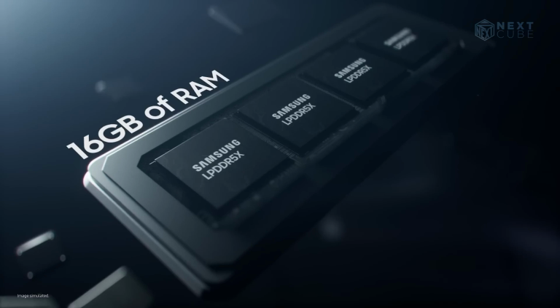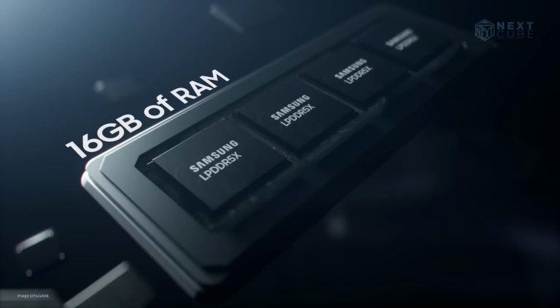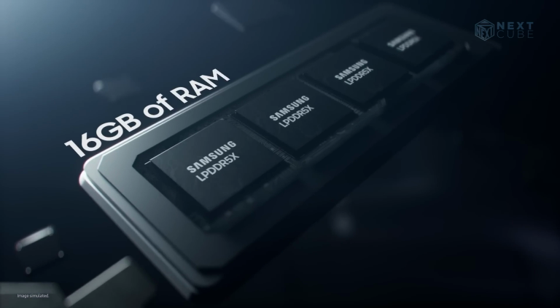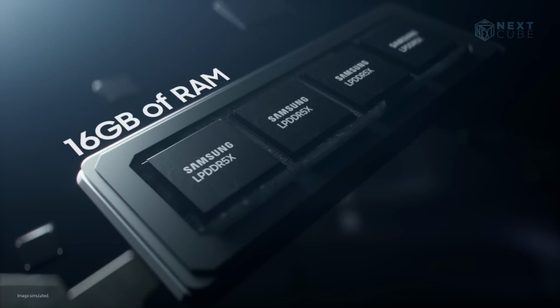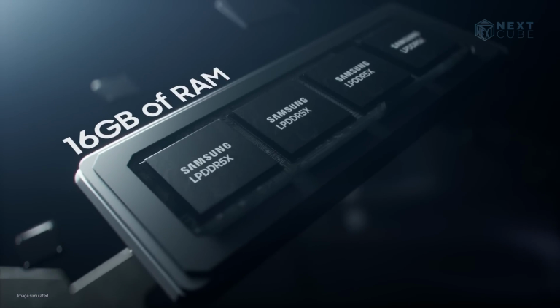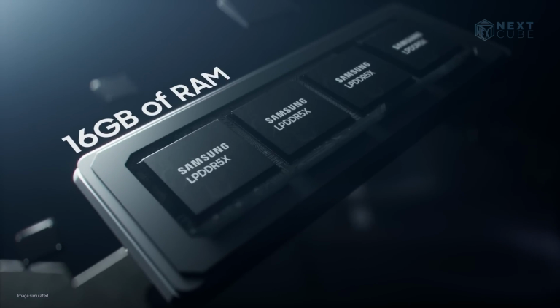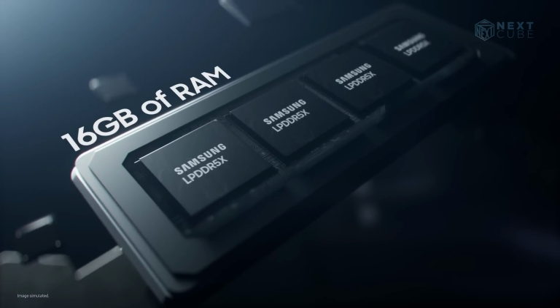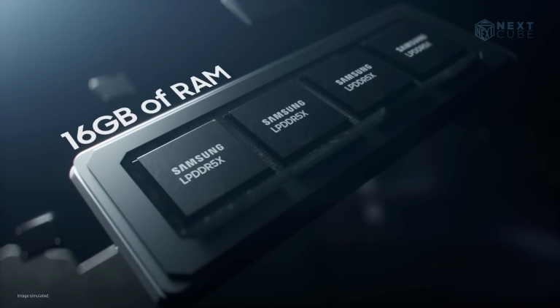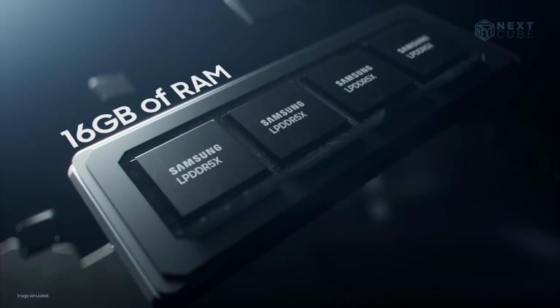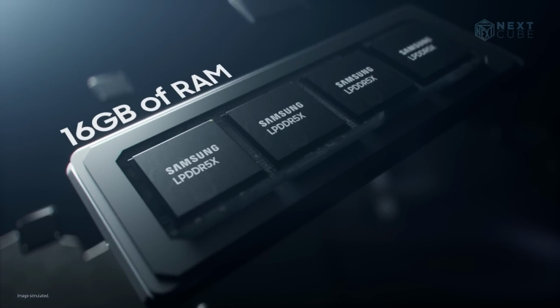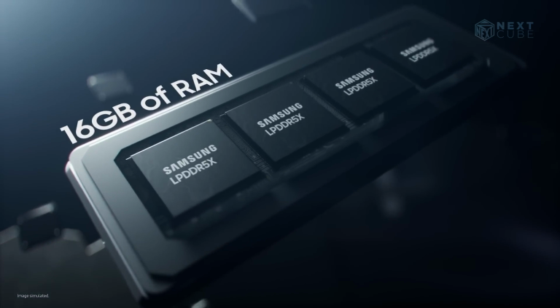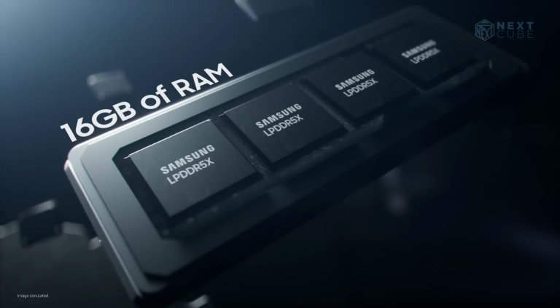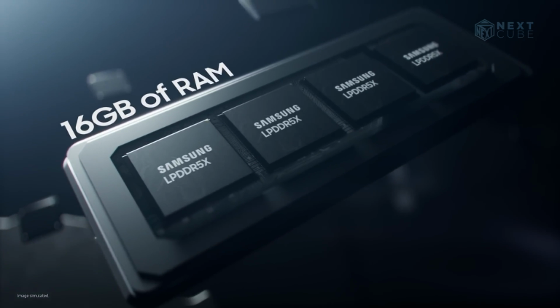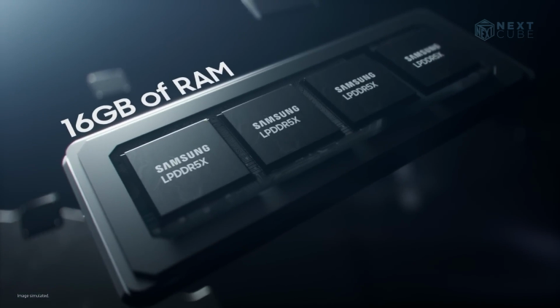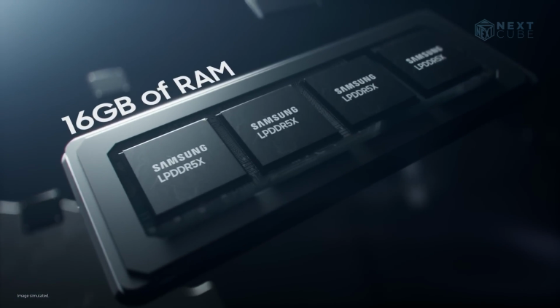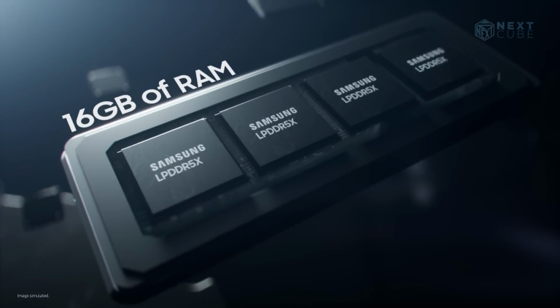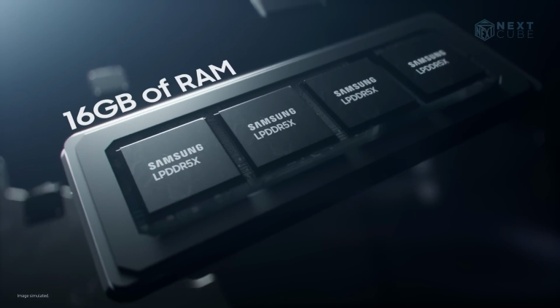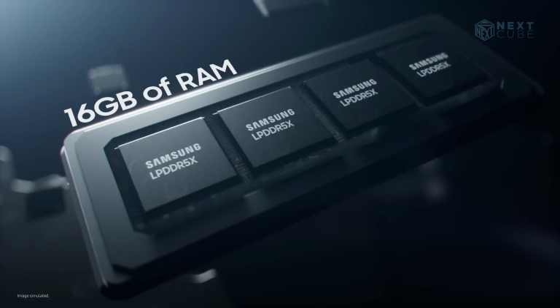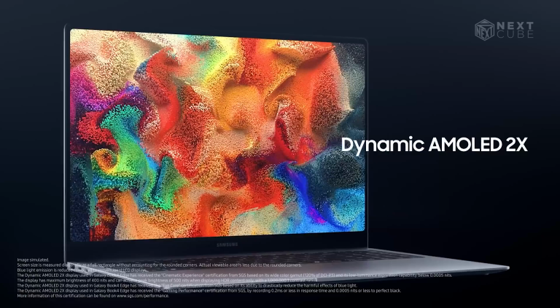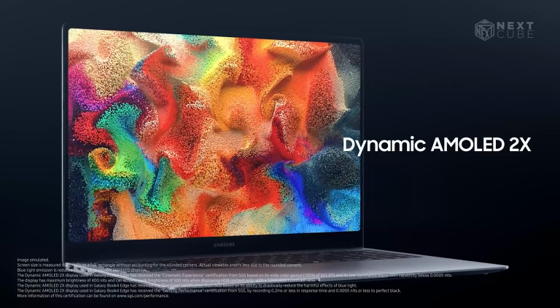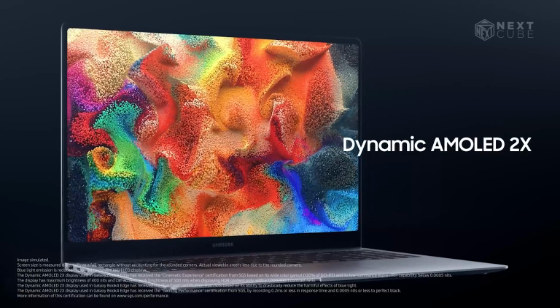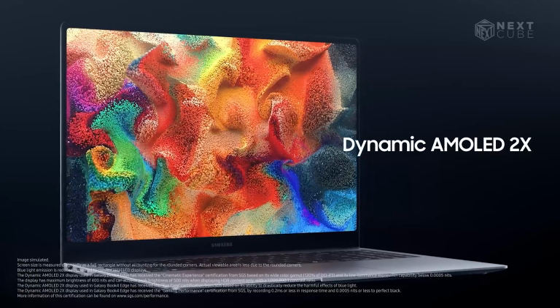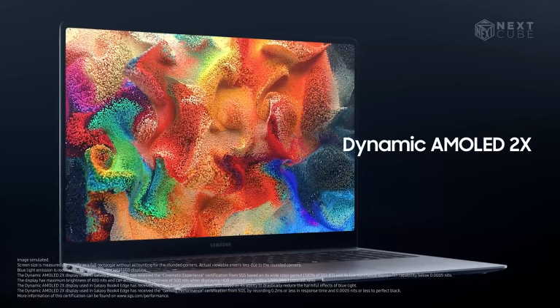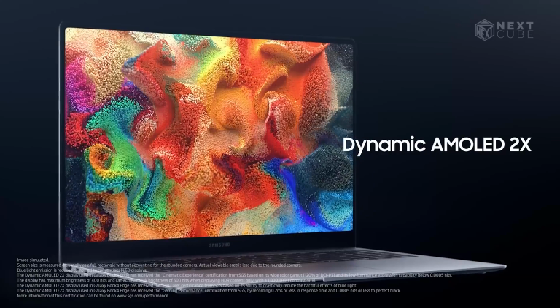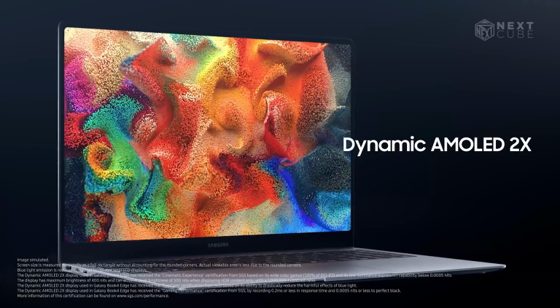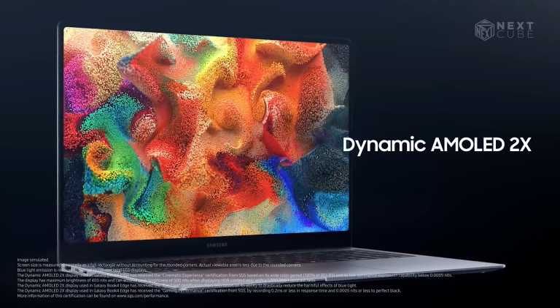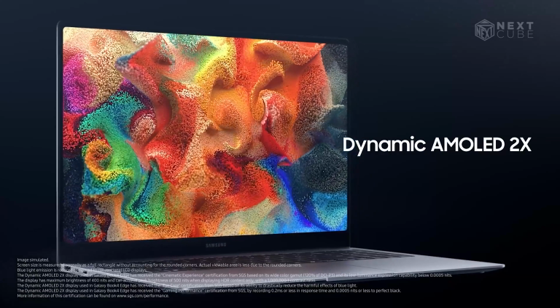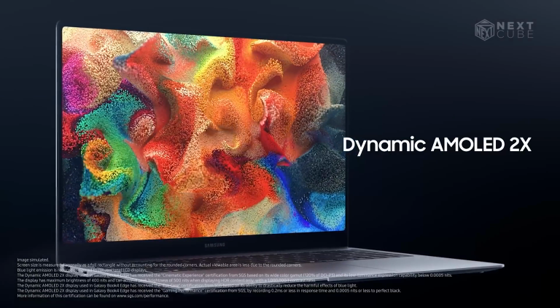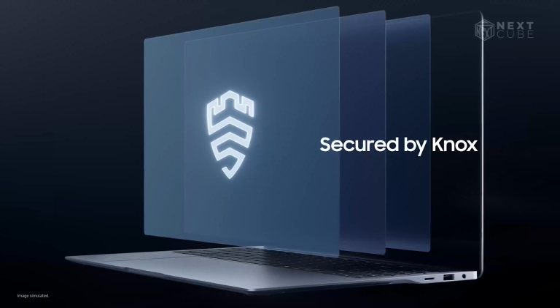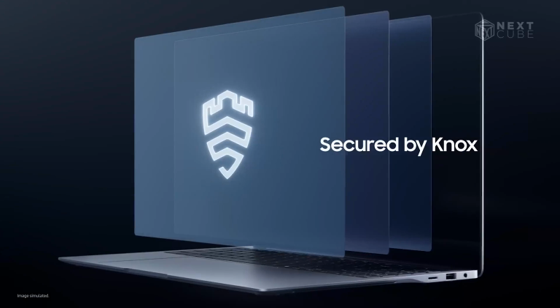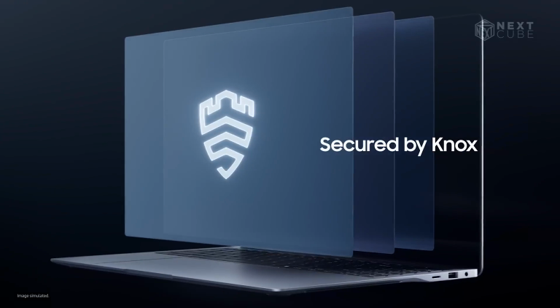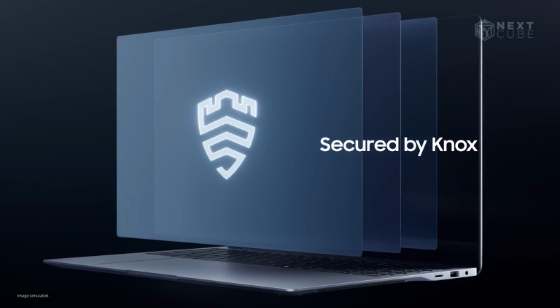Talking about the hardware, this laptop comes with 16GB of RAM, a Dynamic AMOLED 2X display, and Knox security.